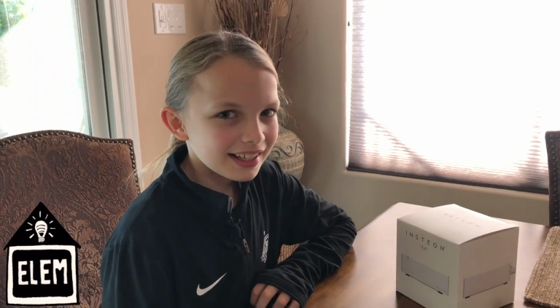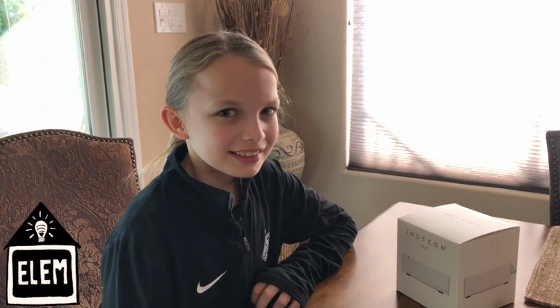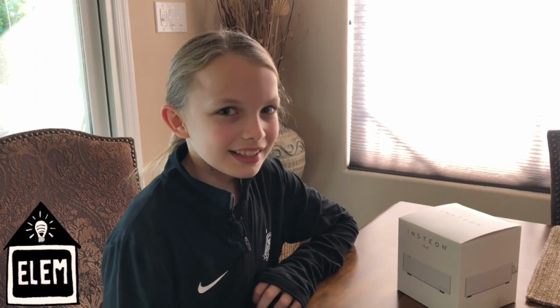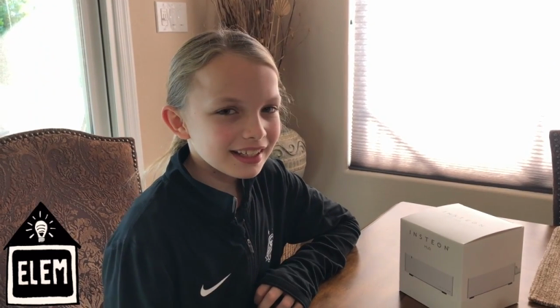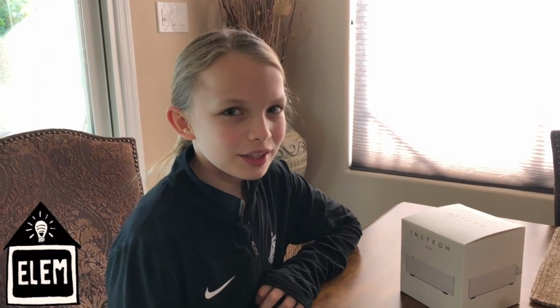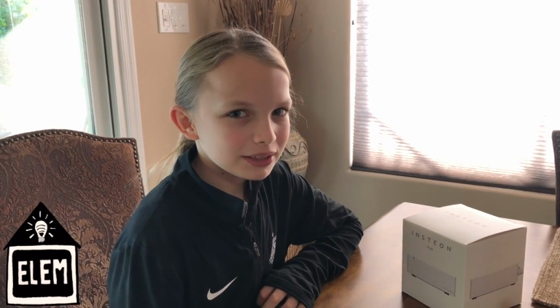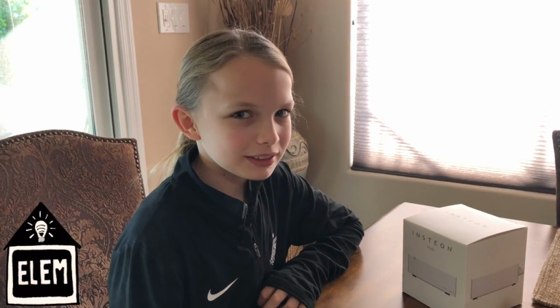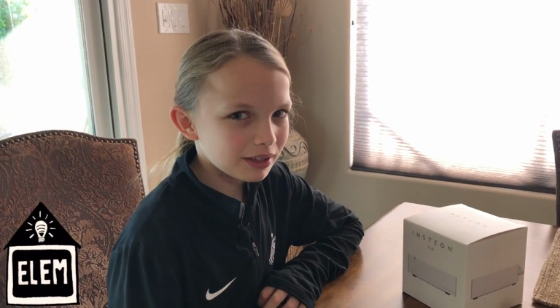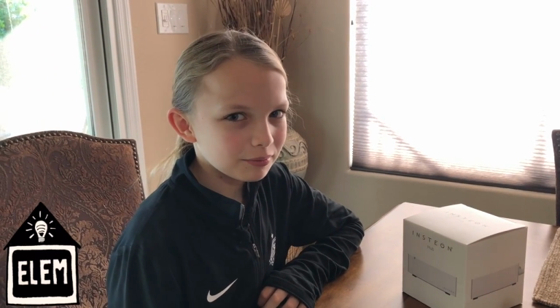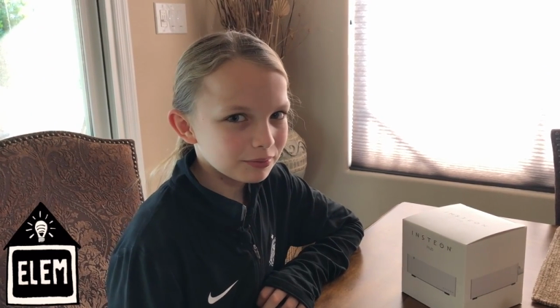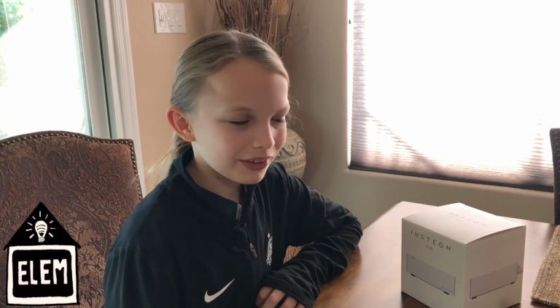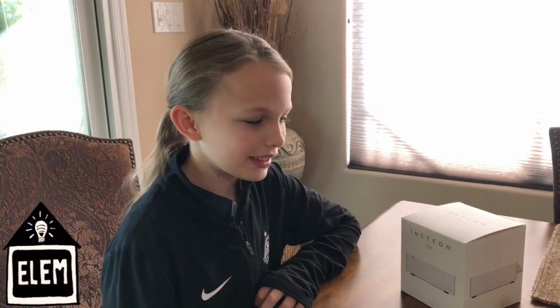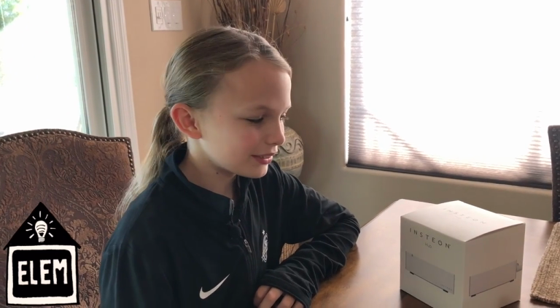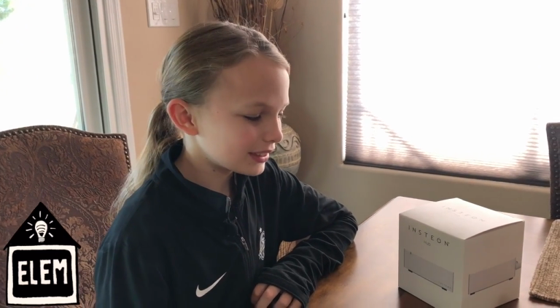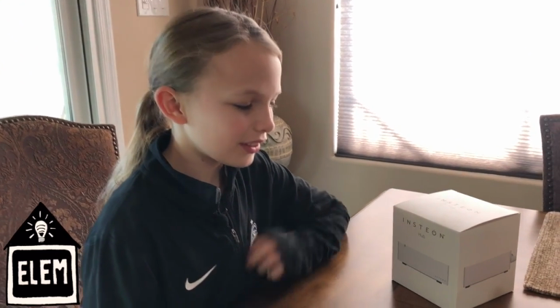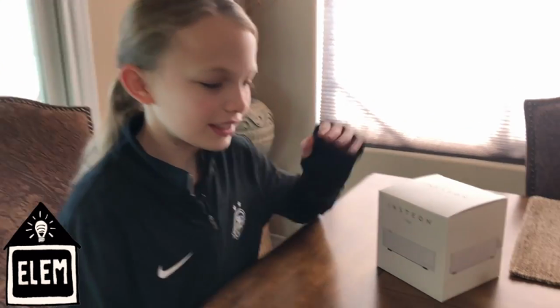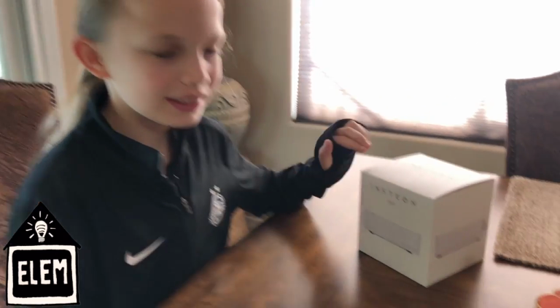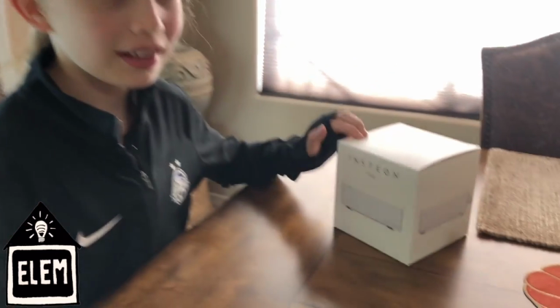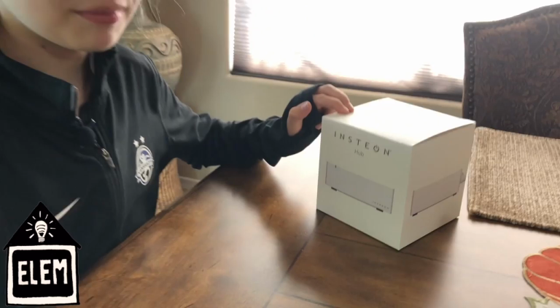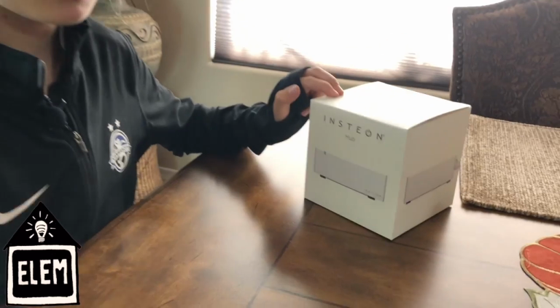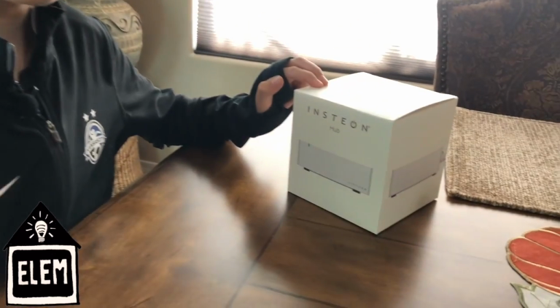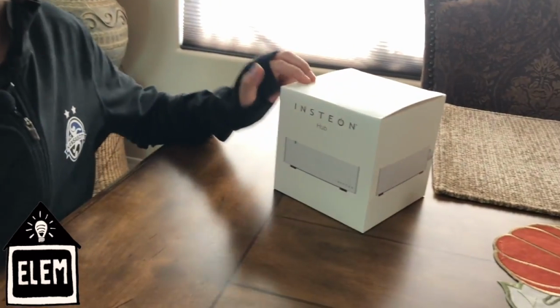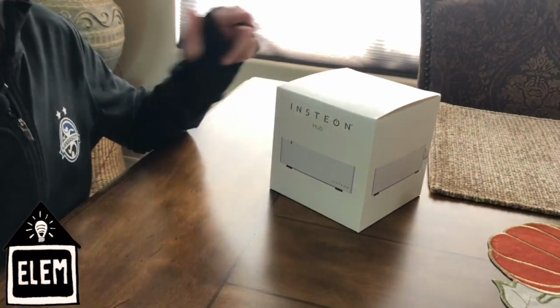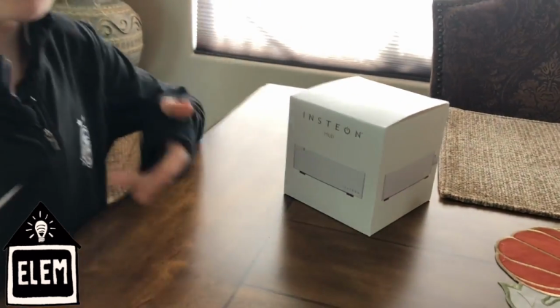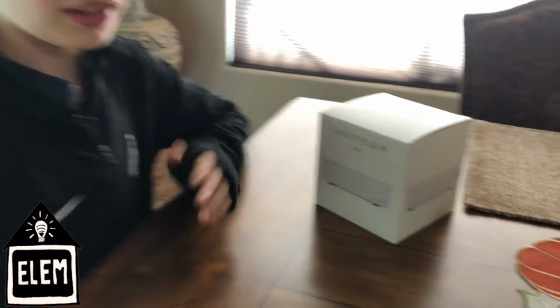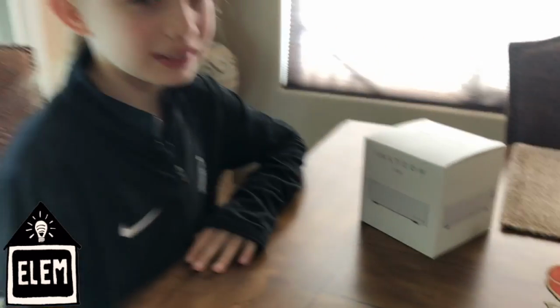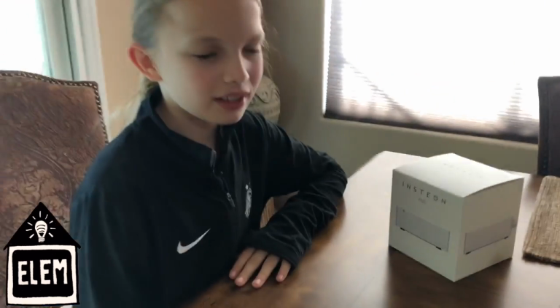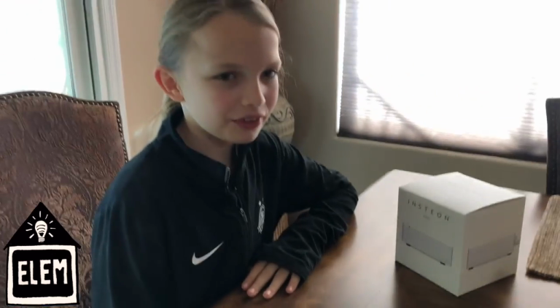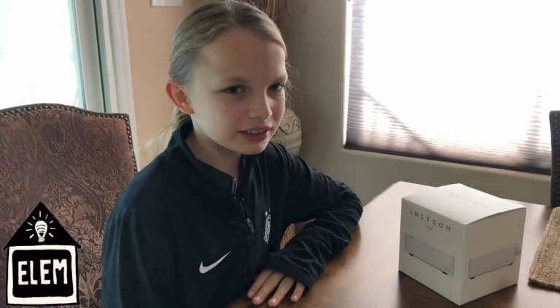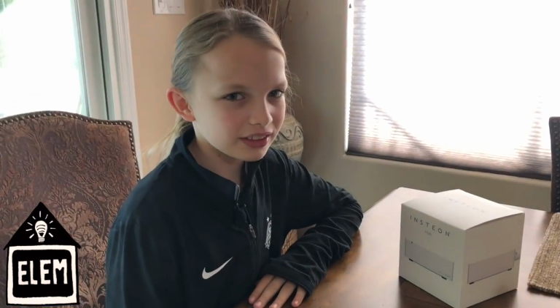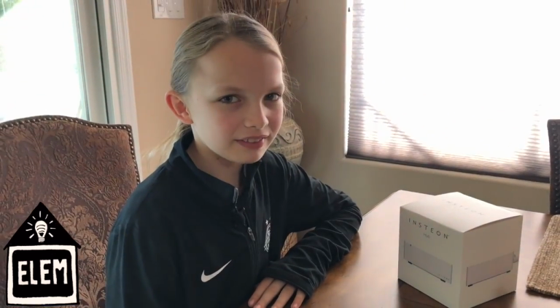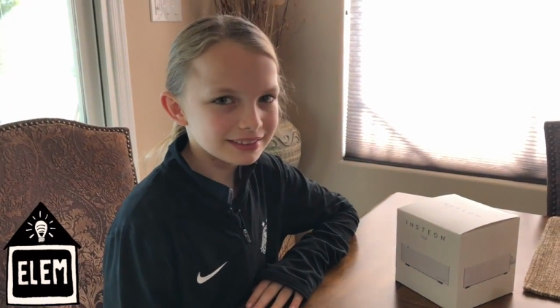Today on Elementary Smart Home we're going to install an Insteon hub that can control all the lights and other Insteon devices.